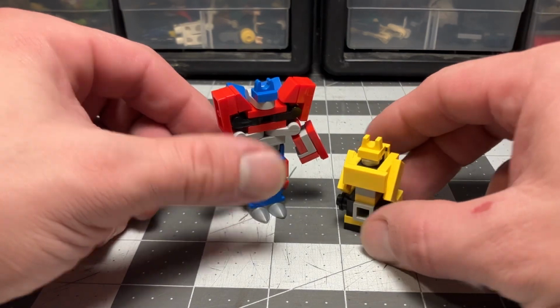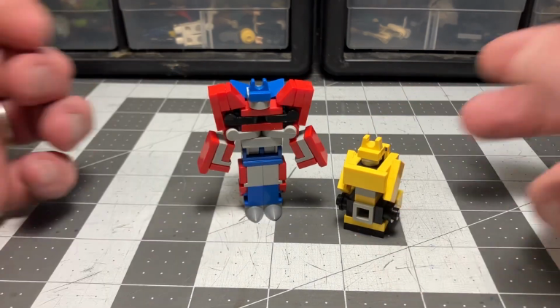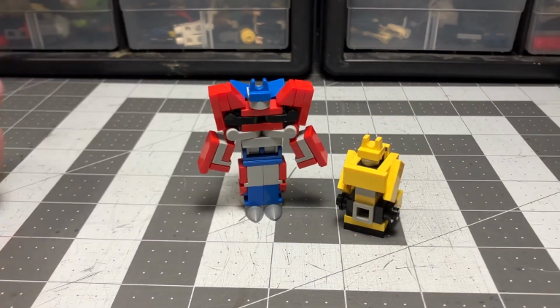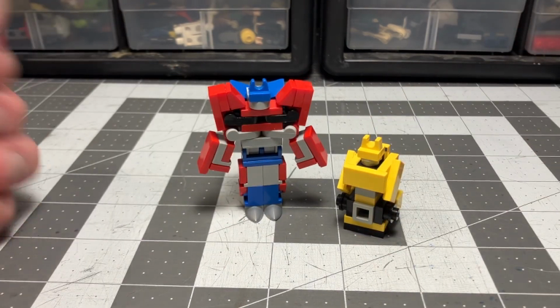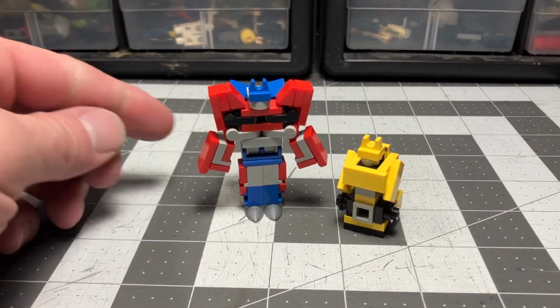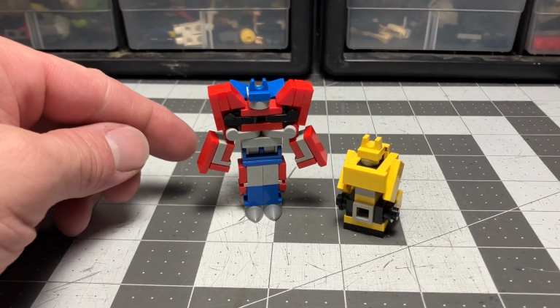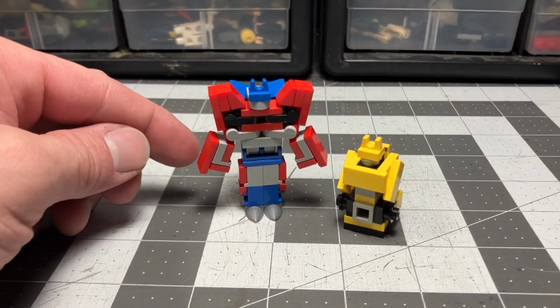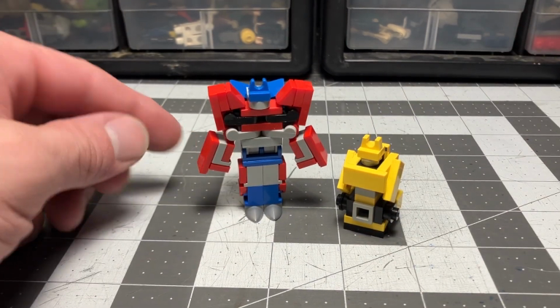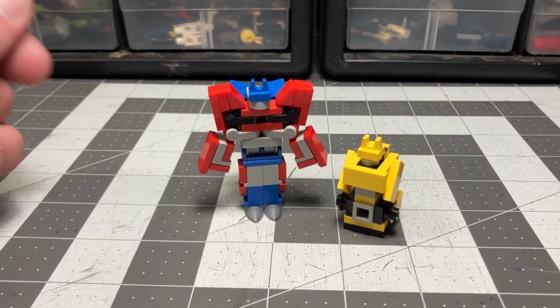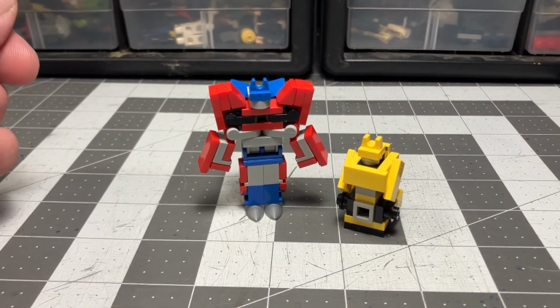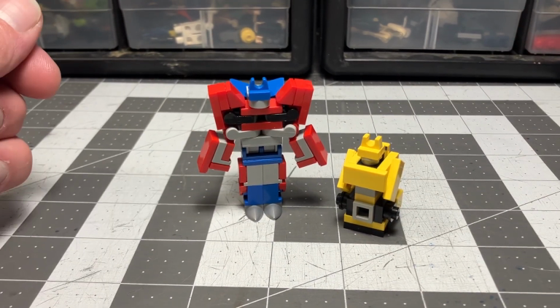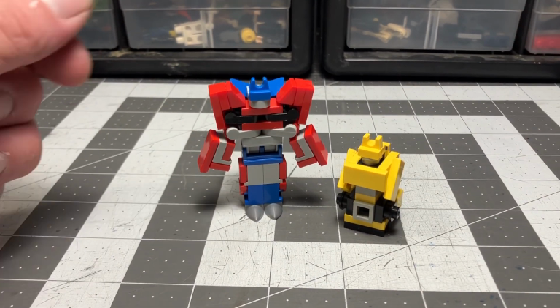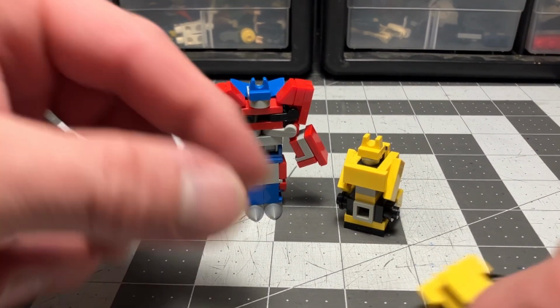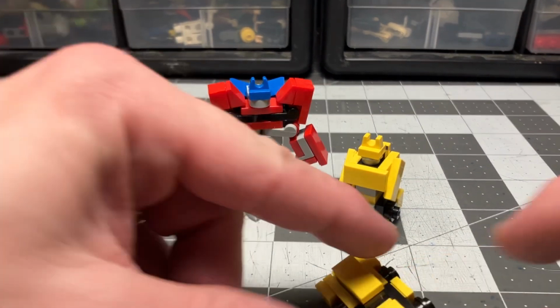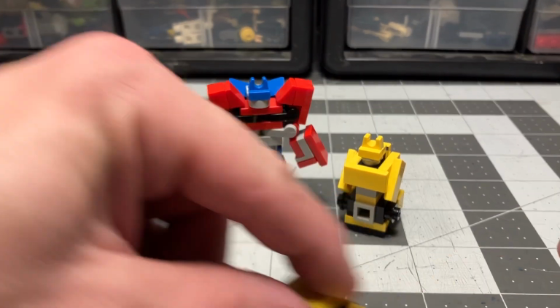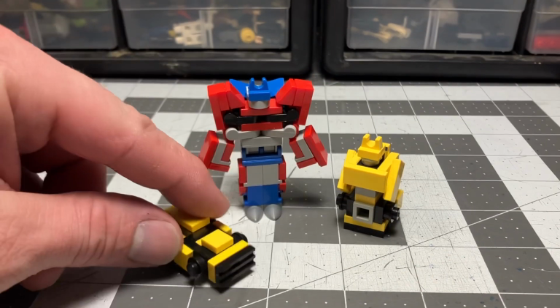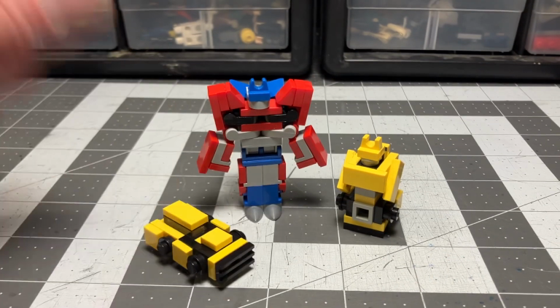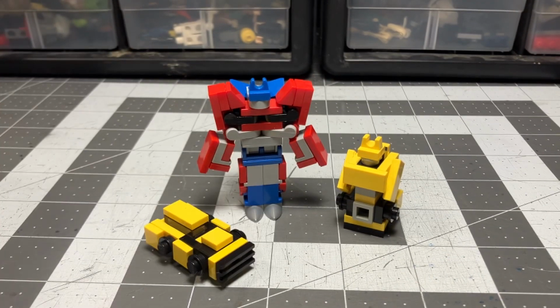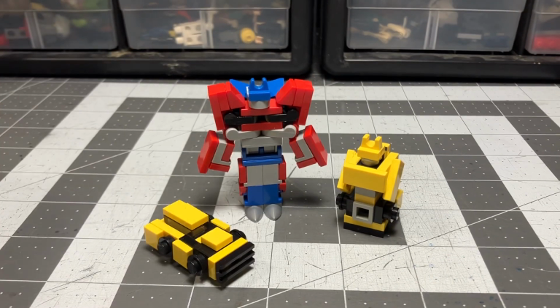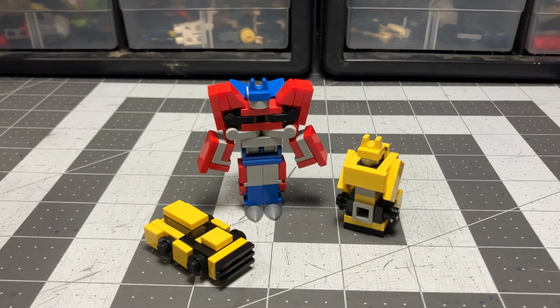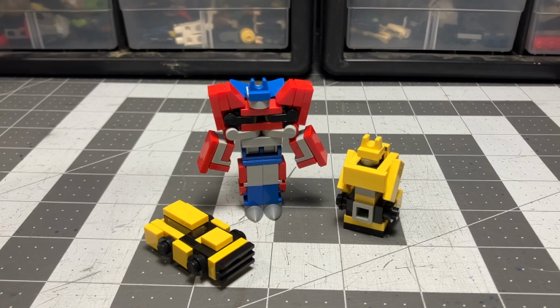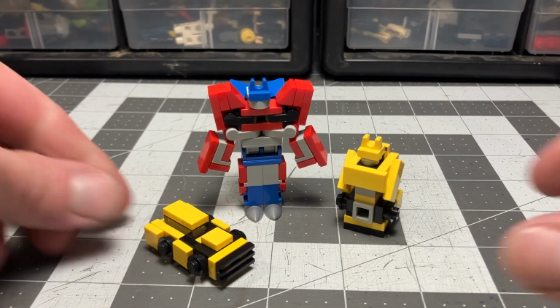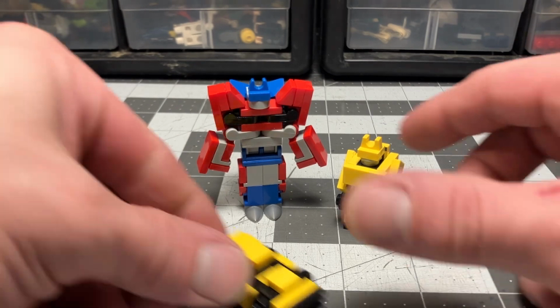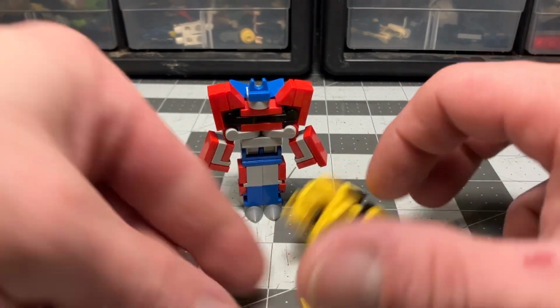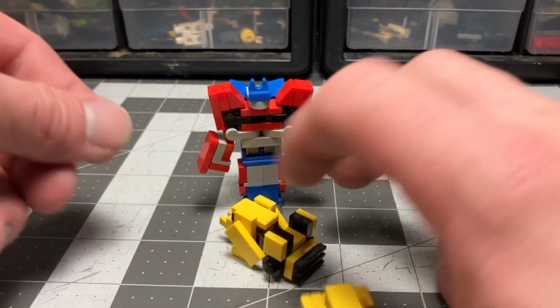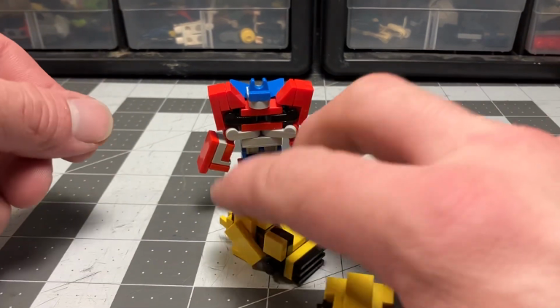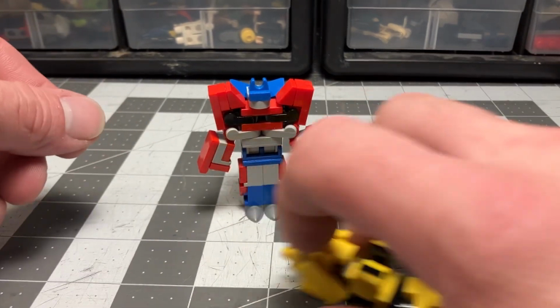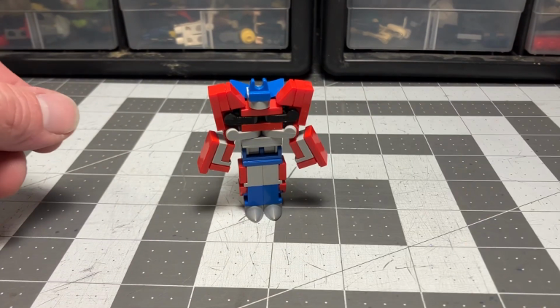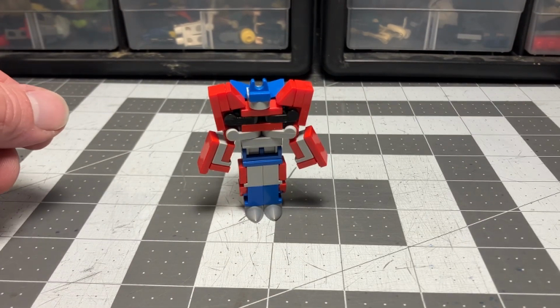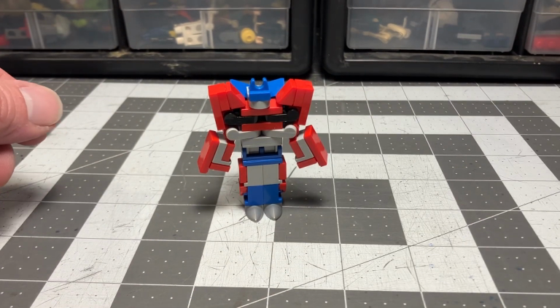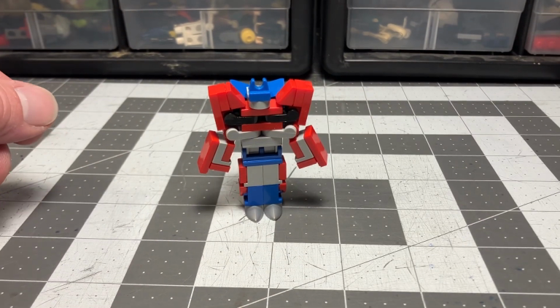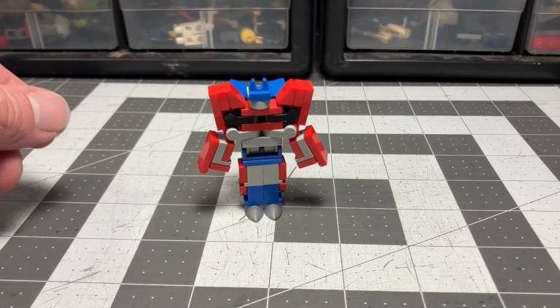Size comparison again — not bad, right? This has been Optimus Prime from Transformers Prime.